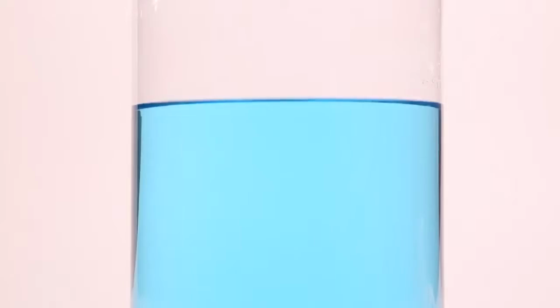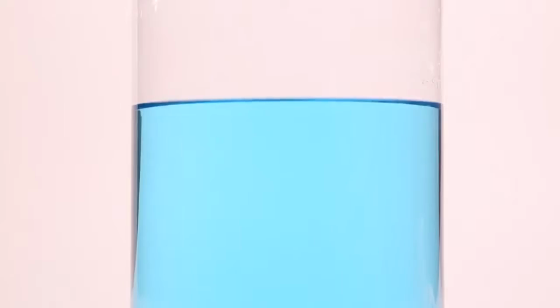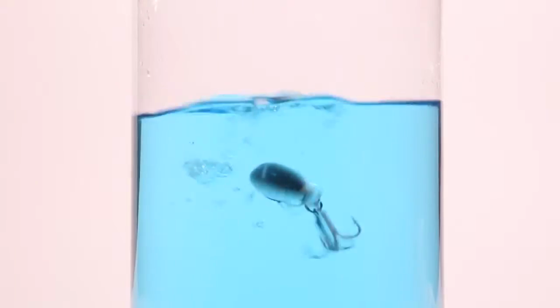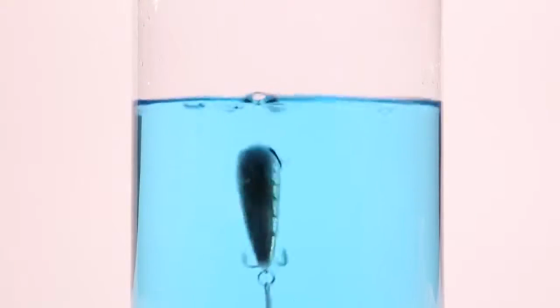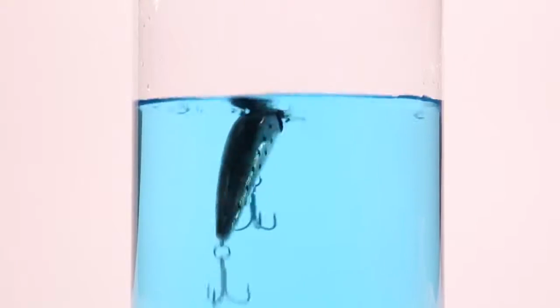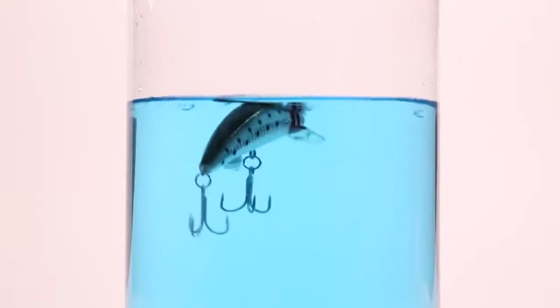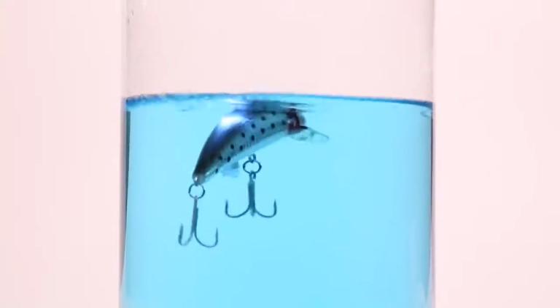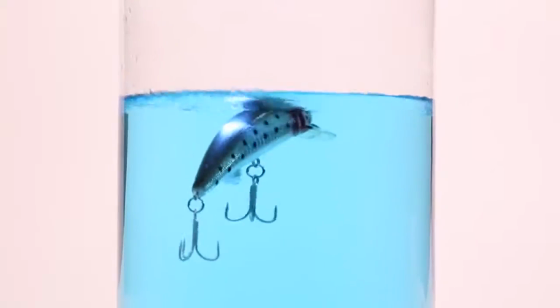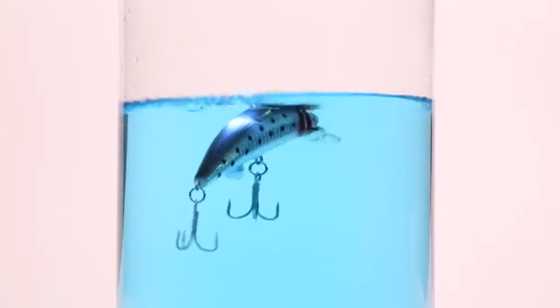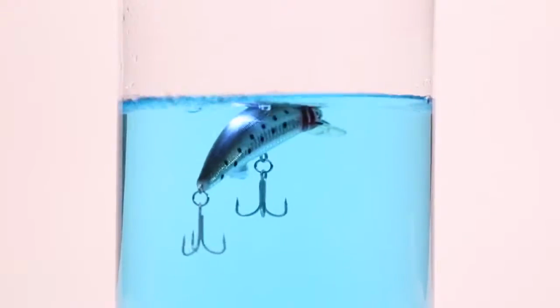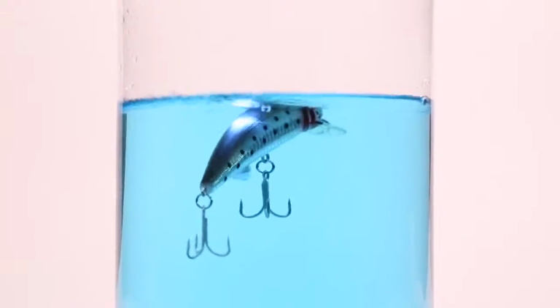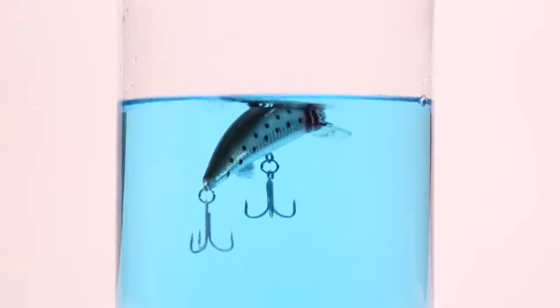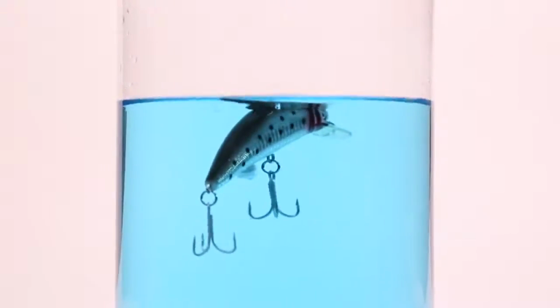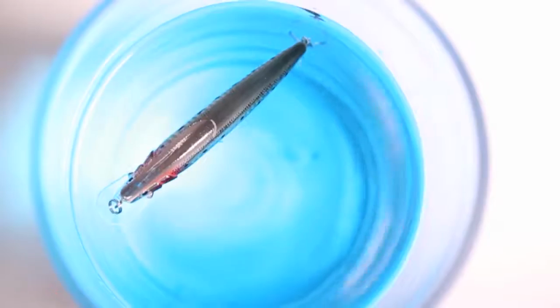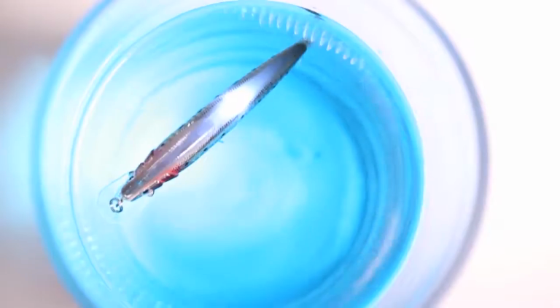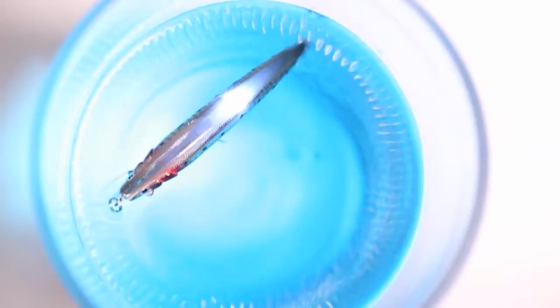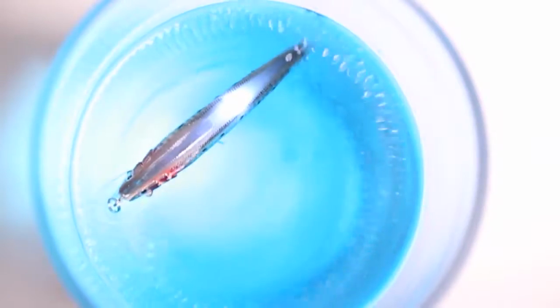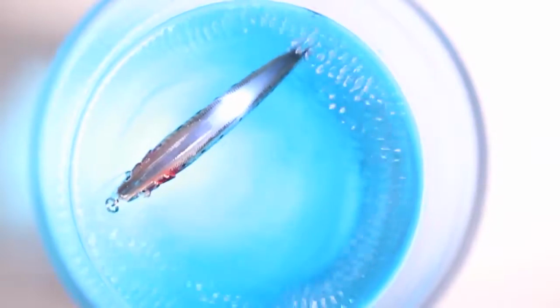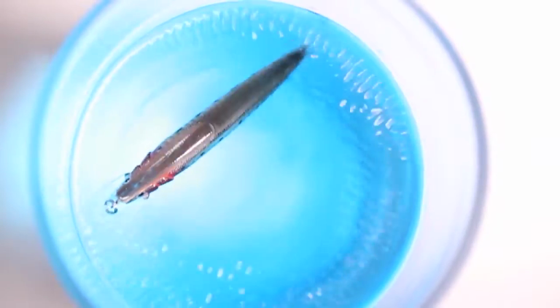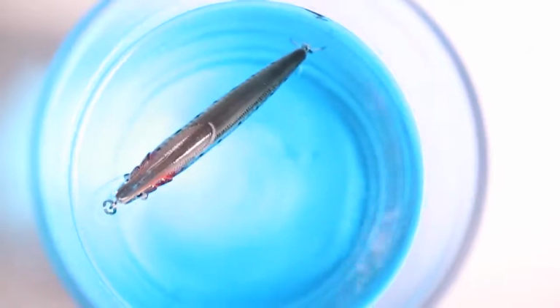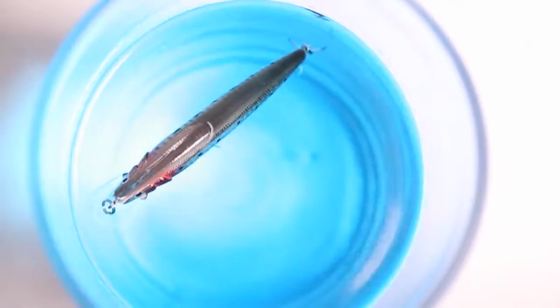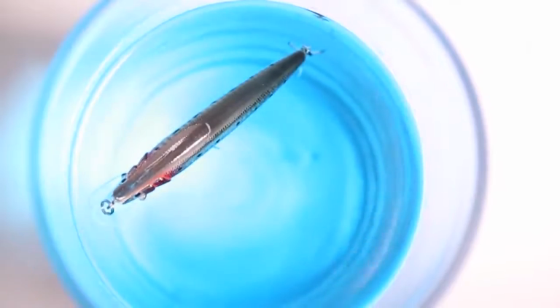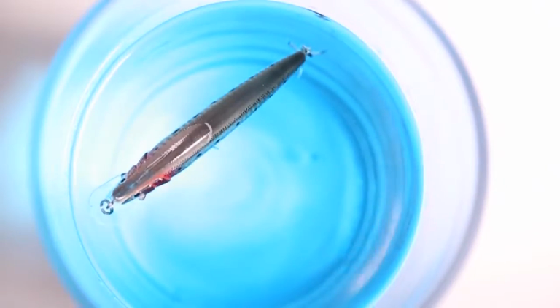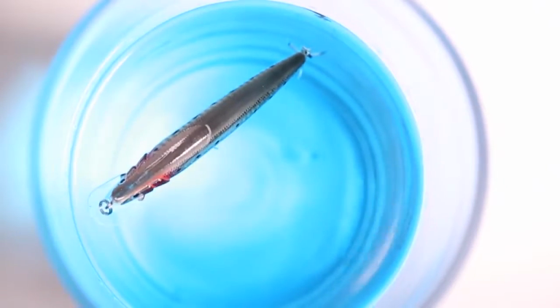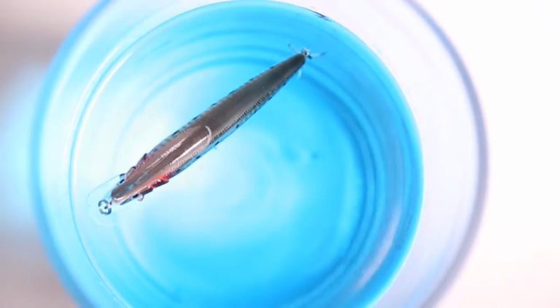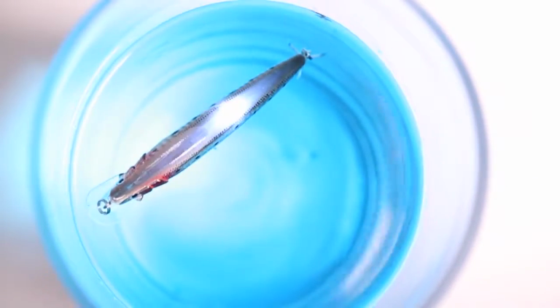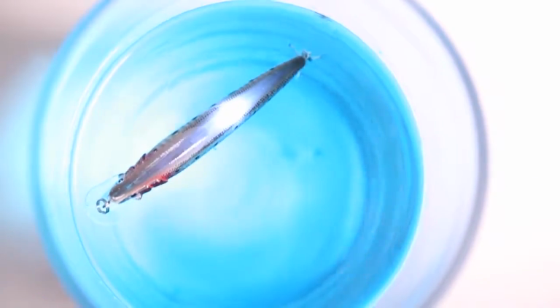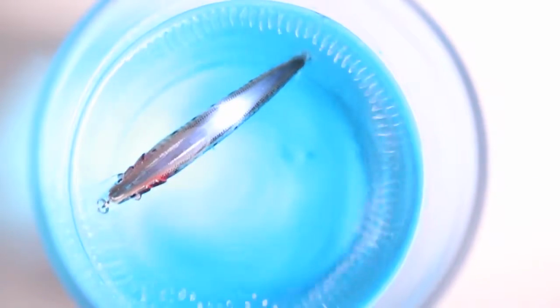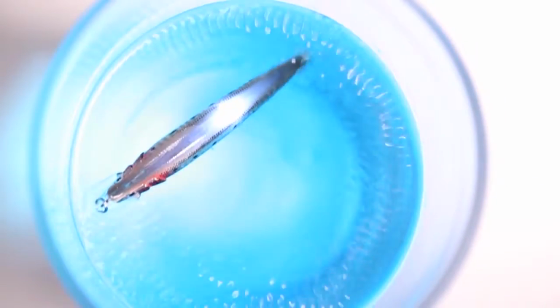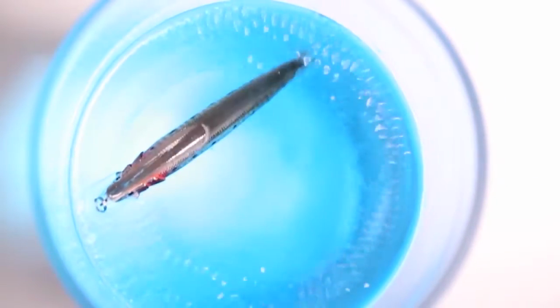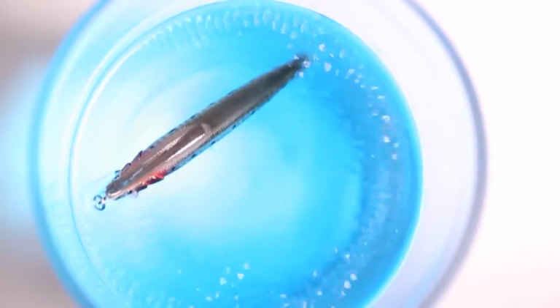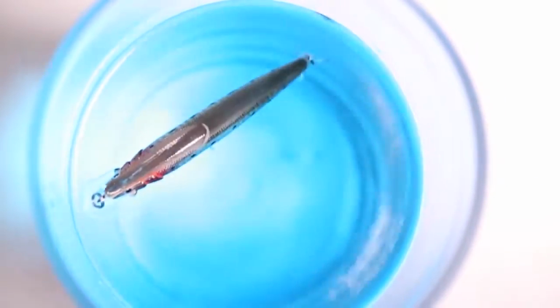When it hits the water it begins to flash, buzz and twitch, so the big fish think it's an injured bait fish.